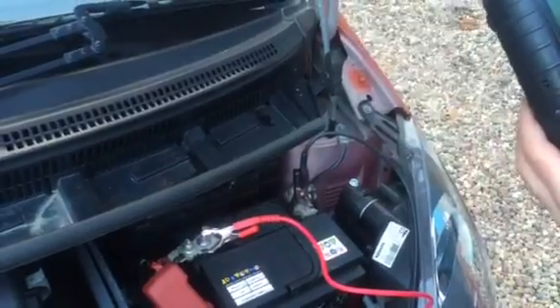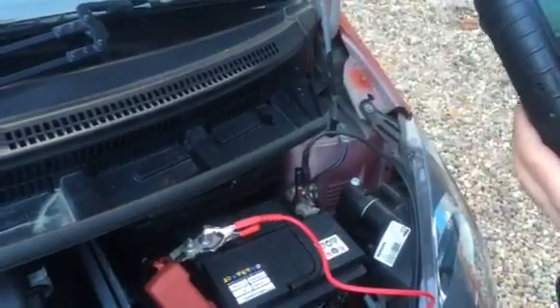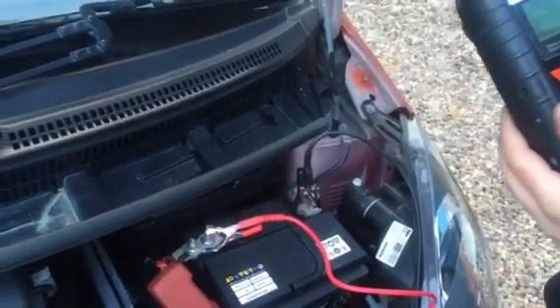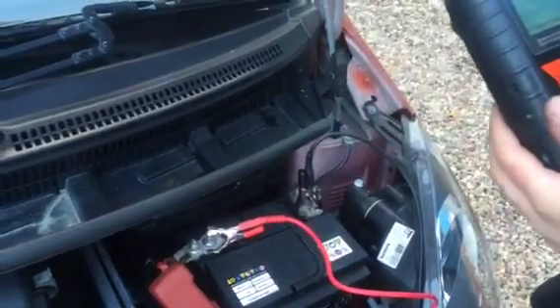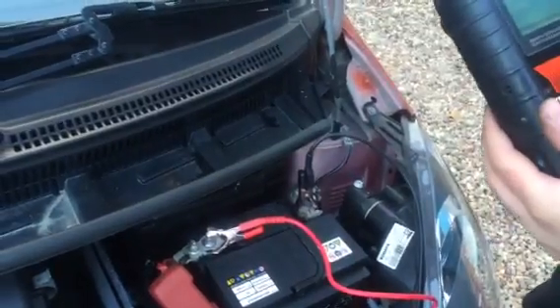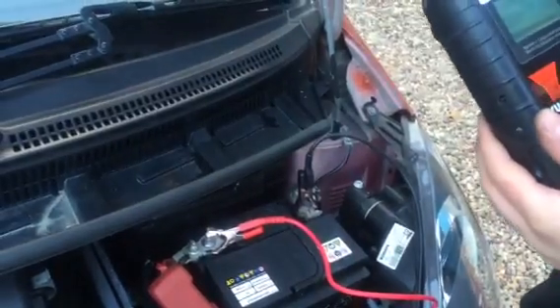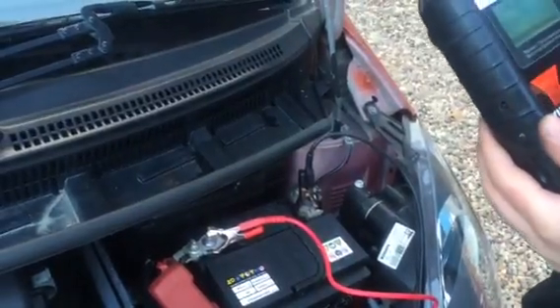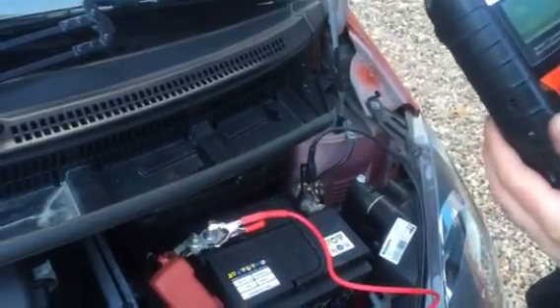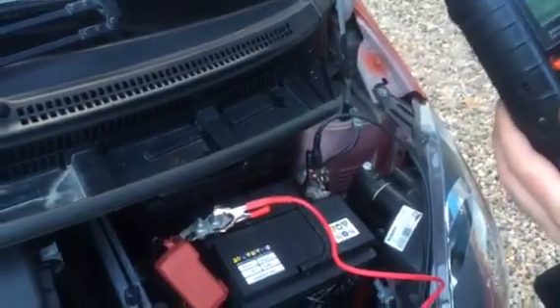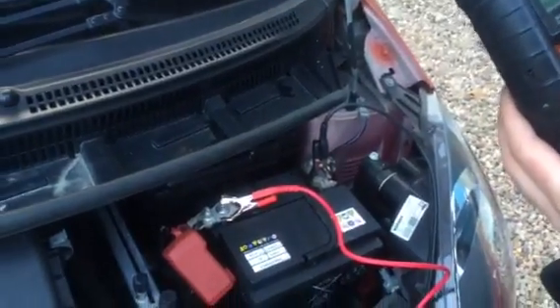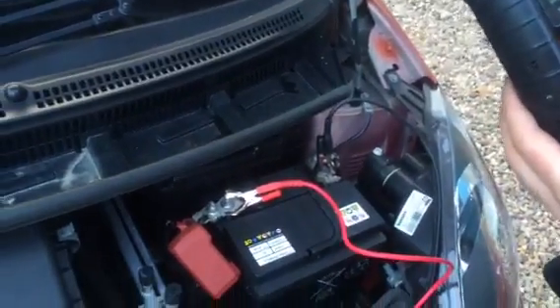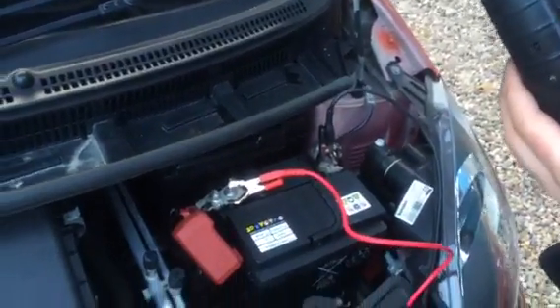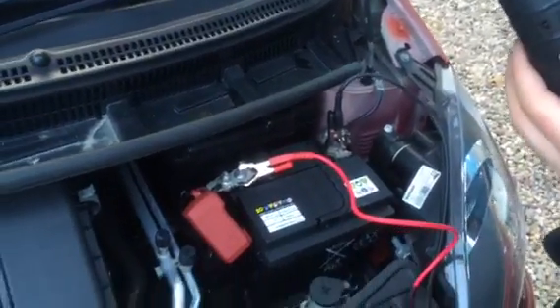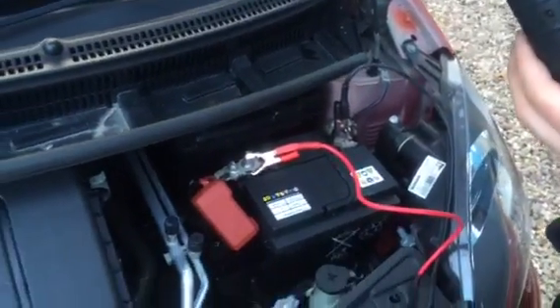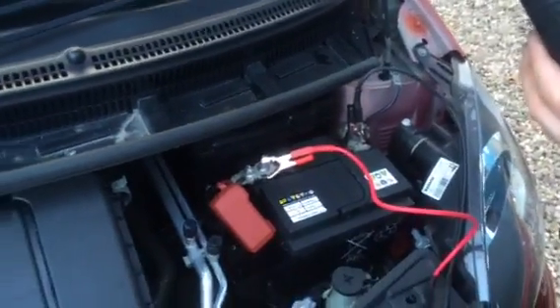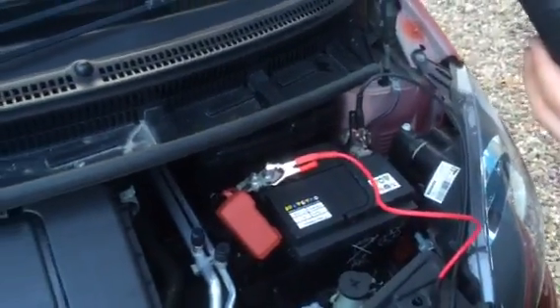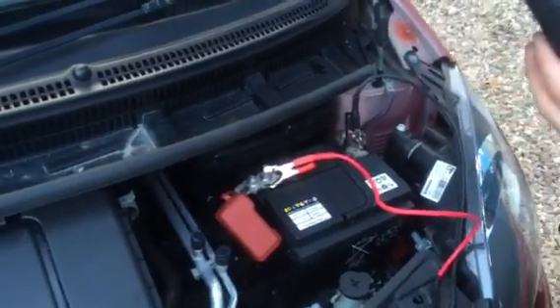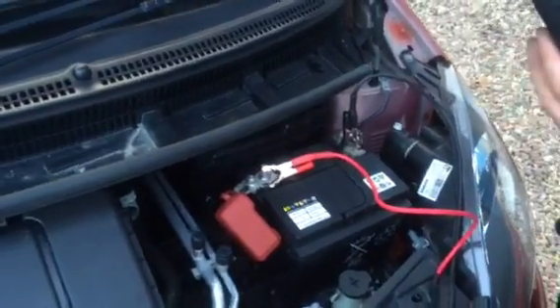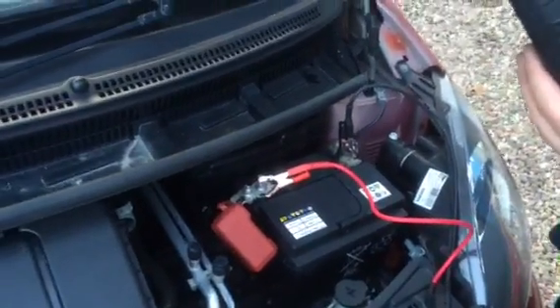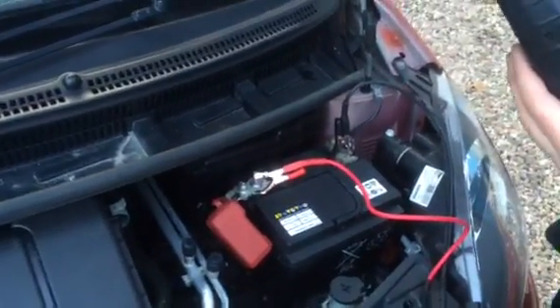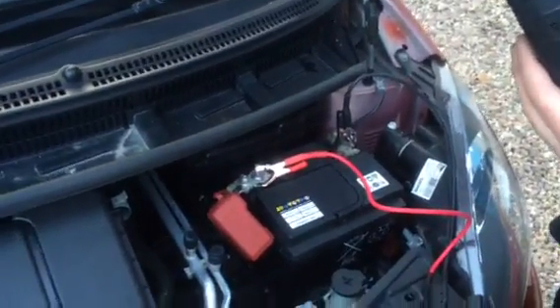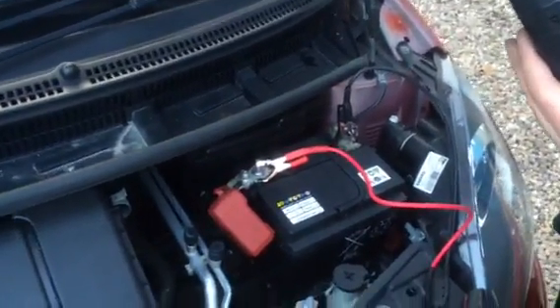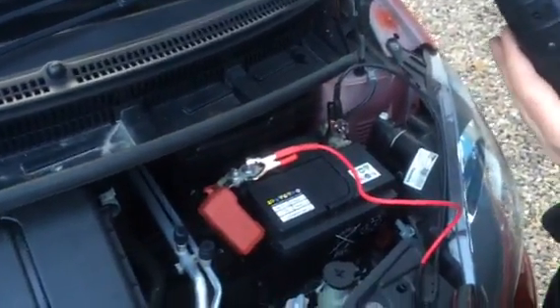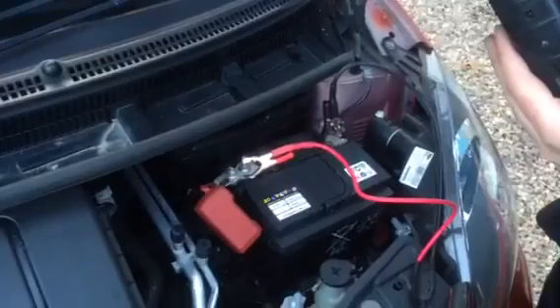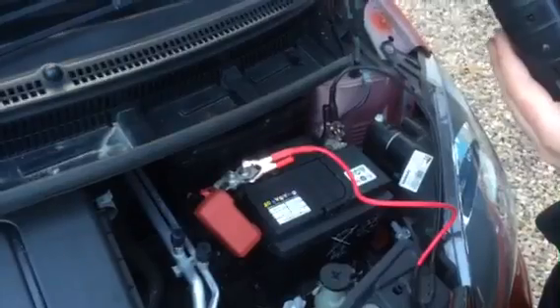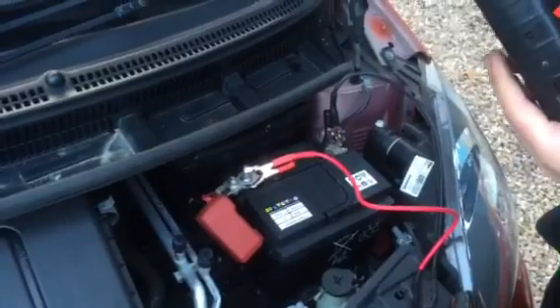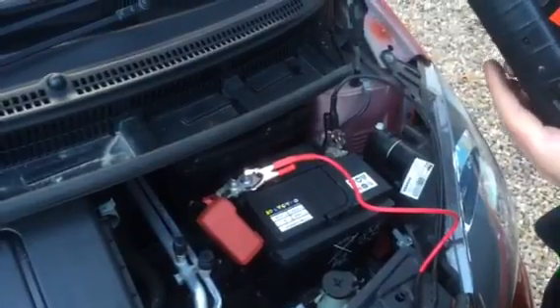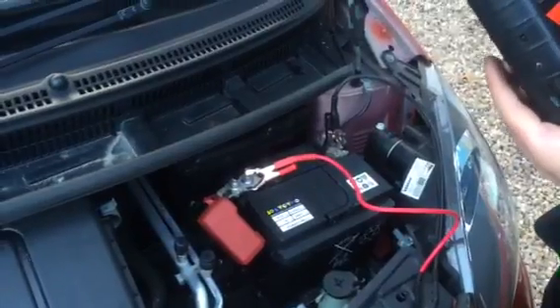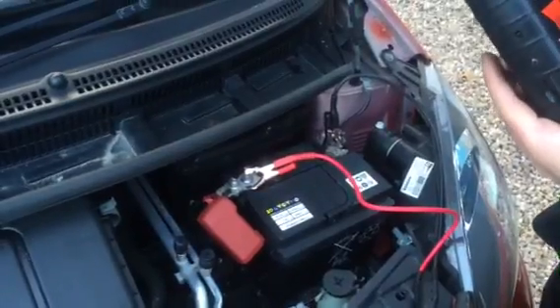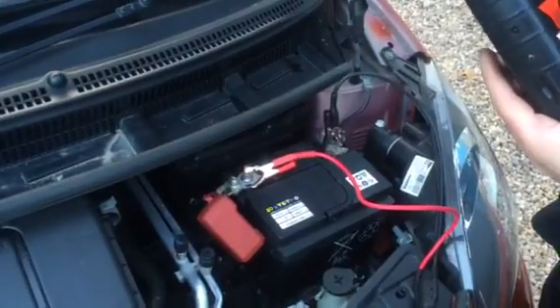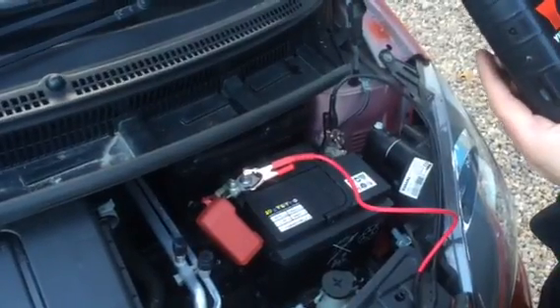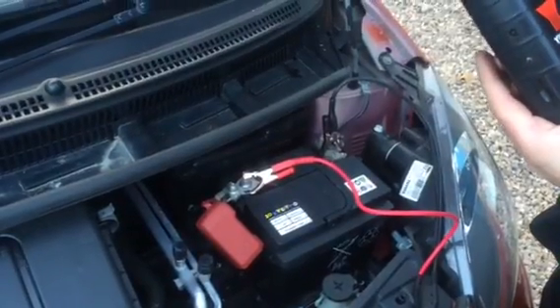To purchase one of these Fallout 063s, please go to www.countybattery.co.uk or please visit one of our stores.